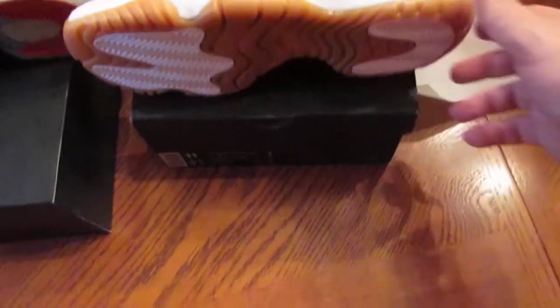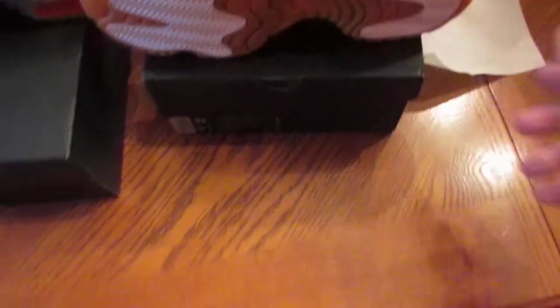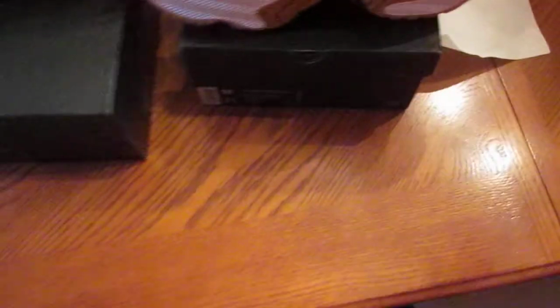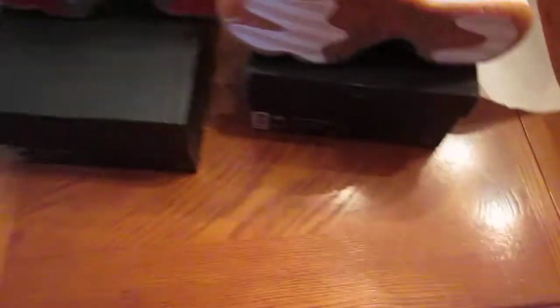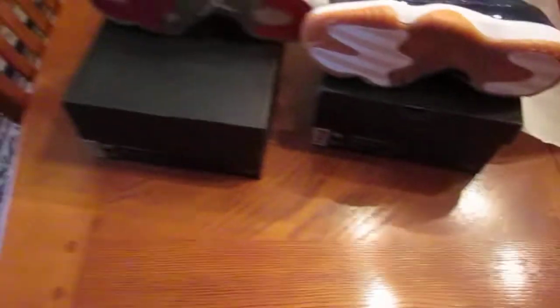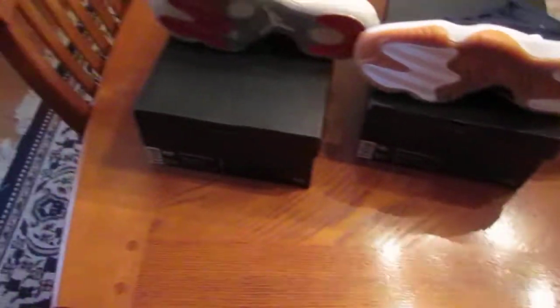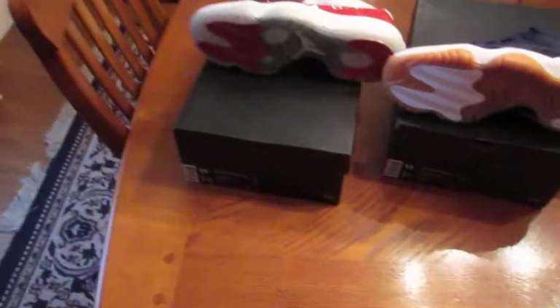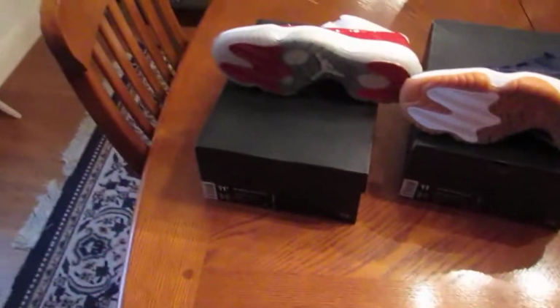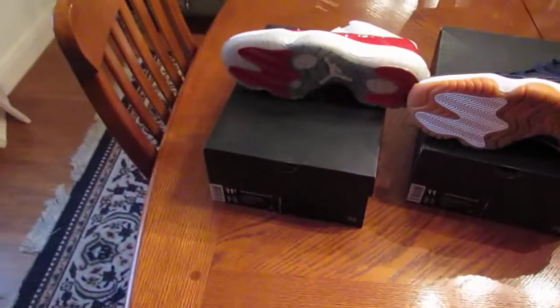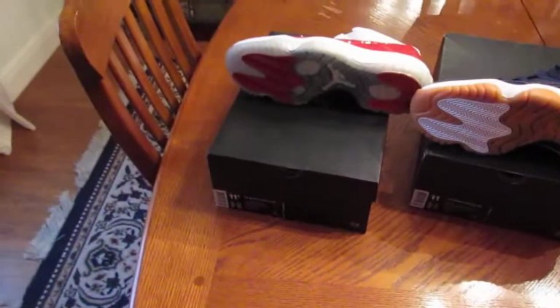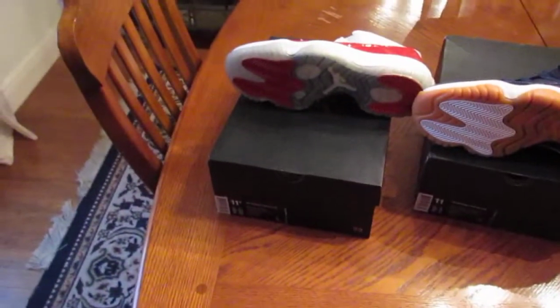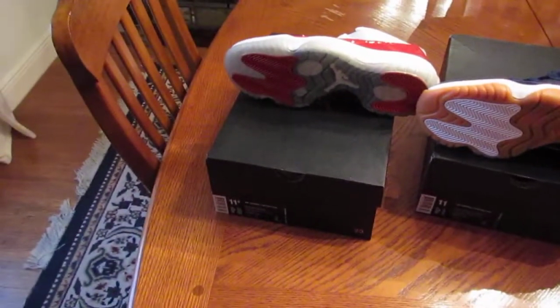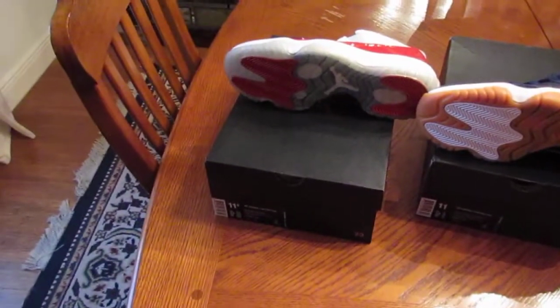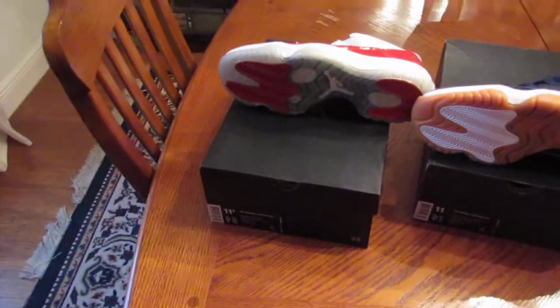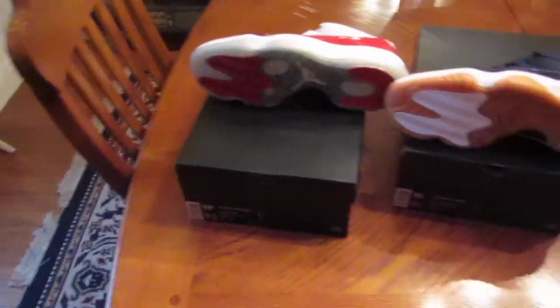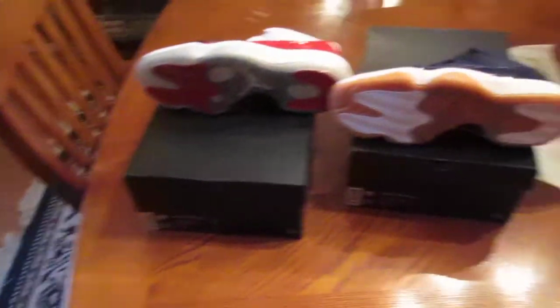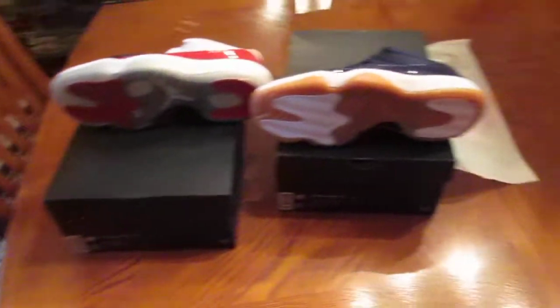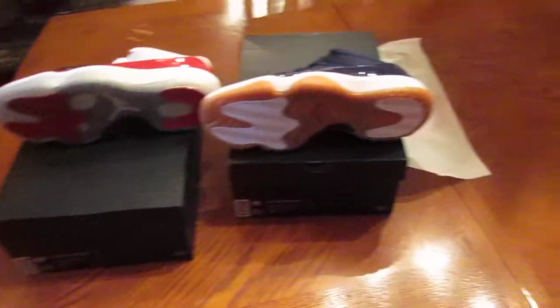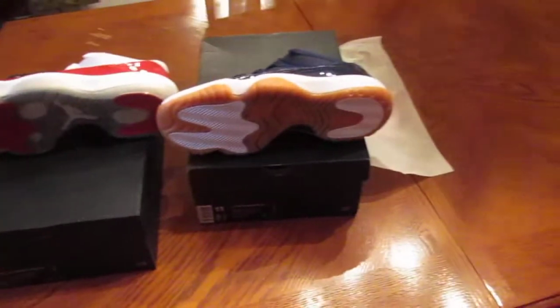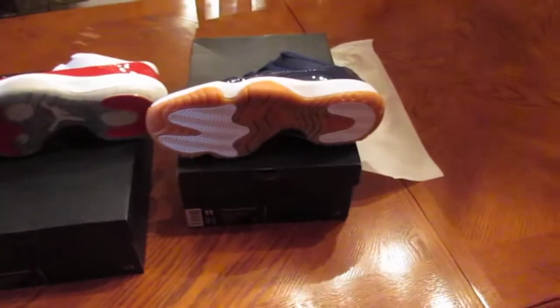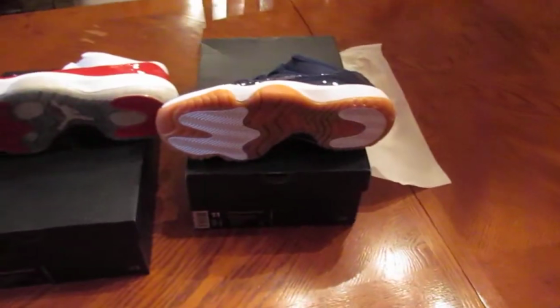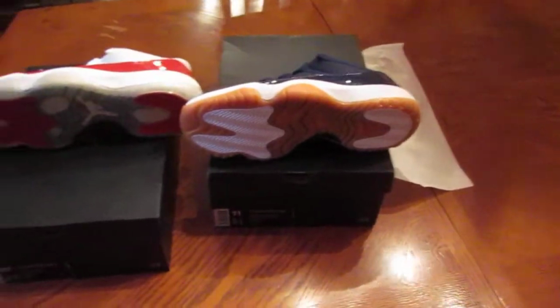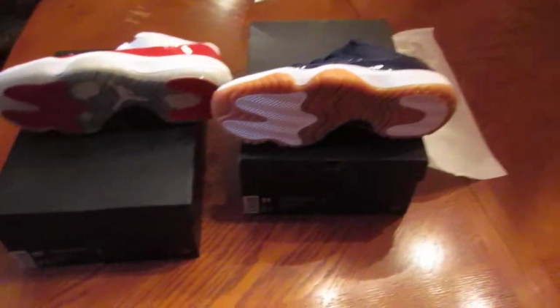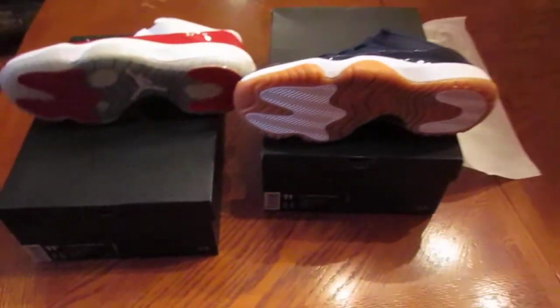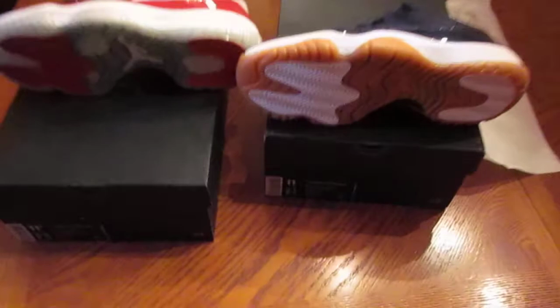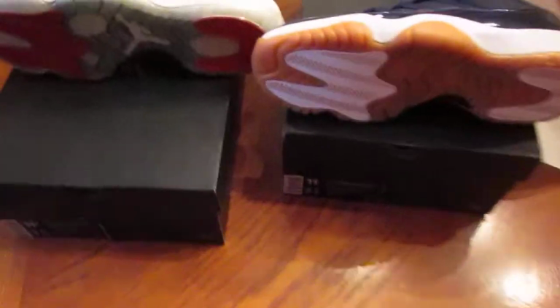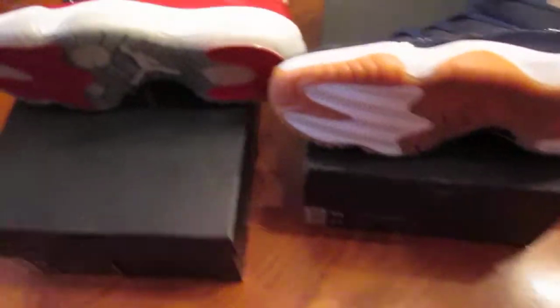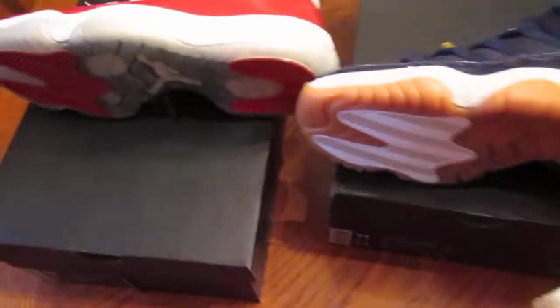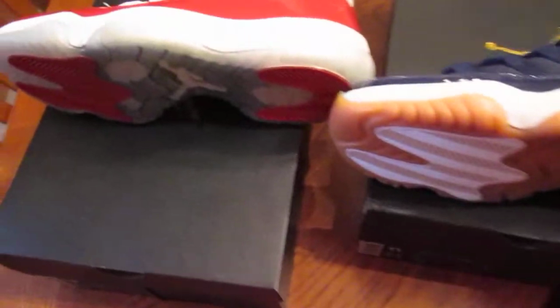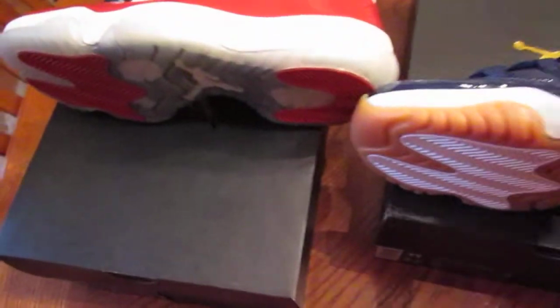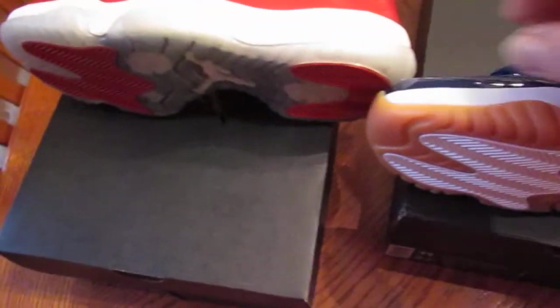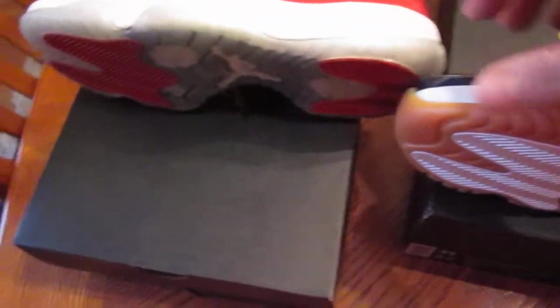So let me know what you guys think. Did you guys cop both pairs? Did you guys get one or the other? Did you not get anything?